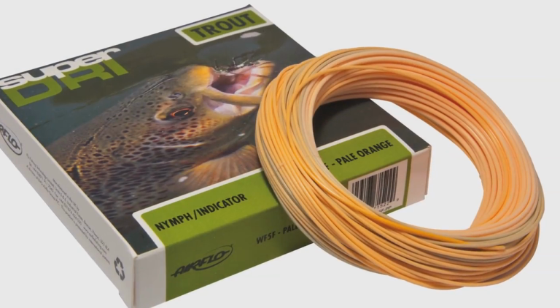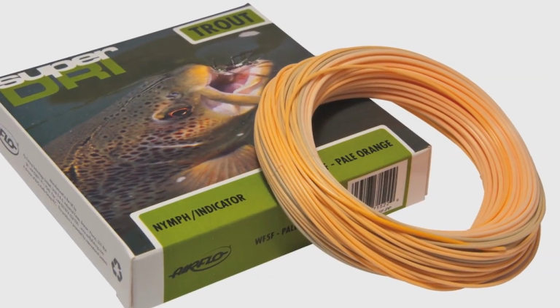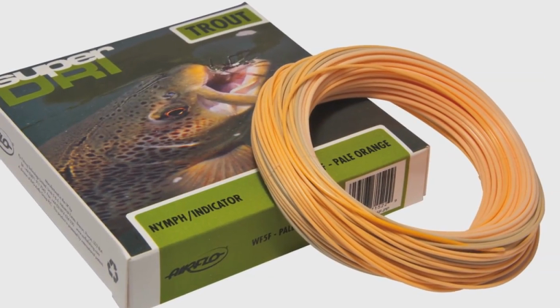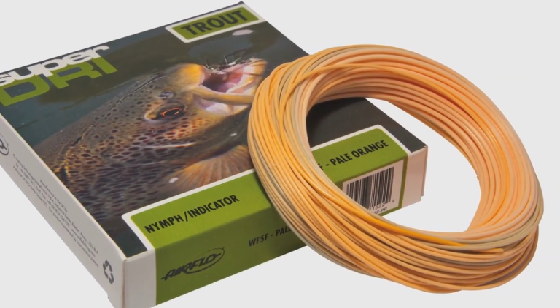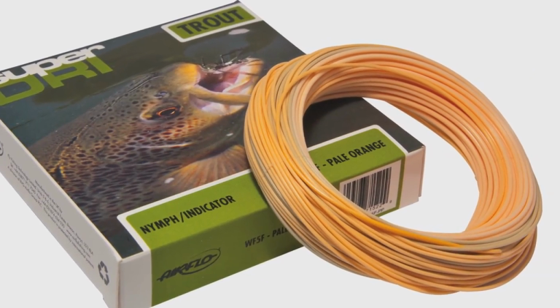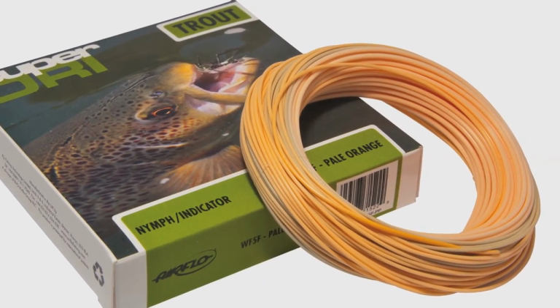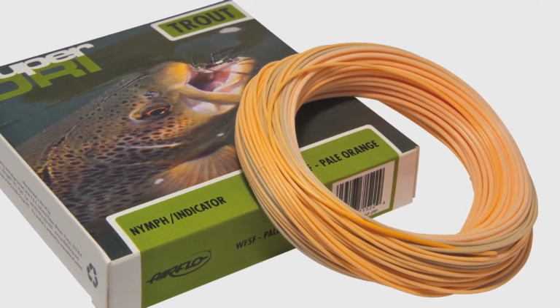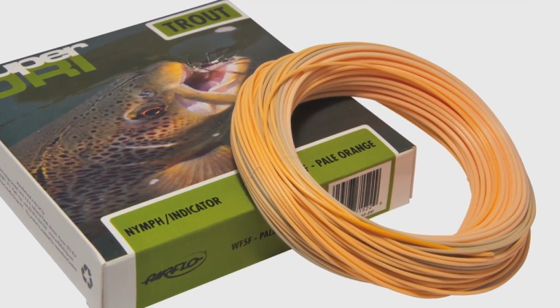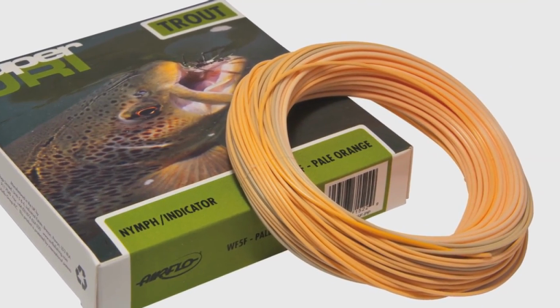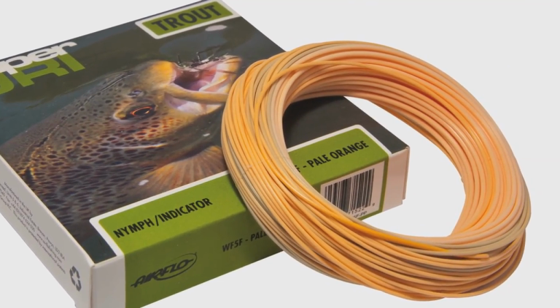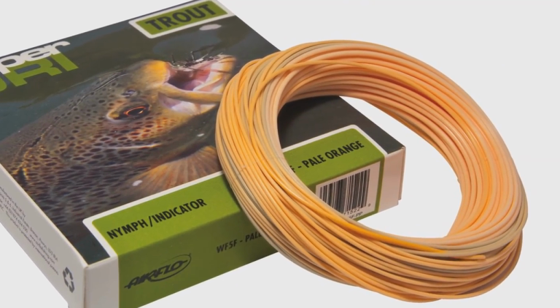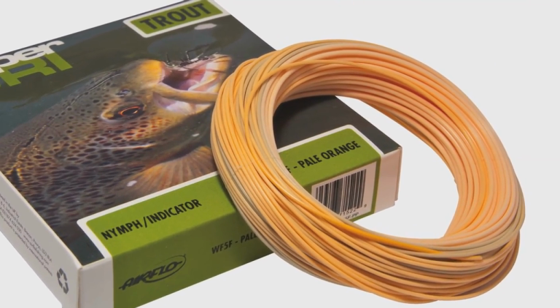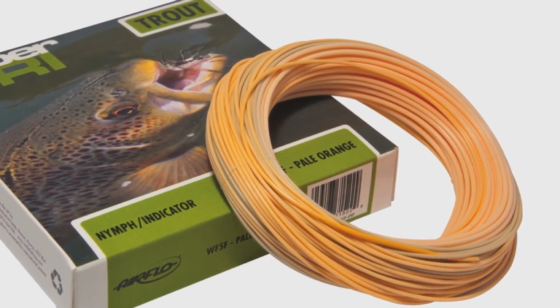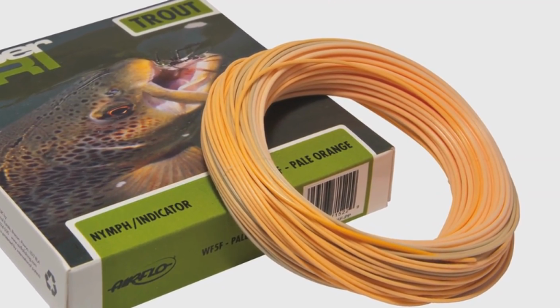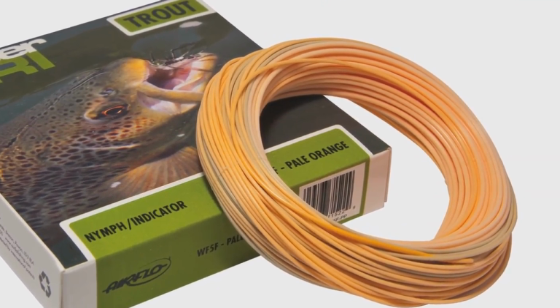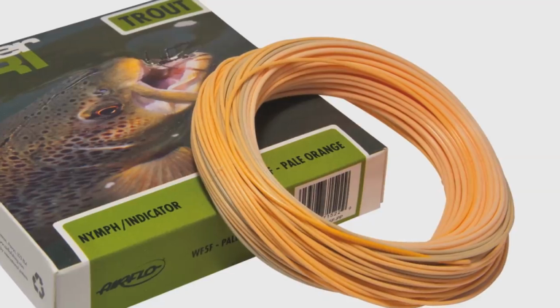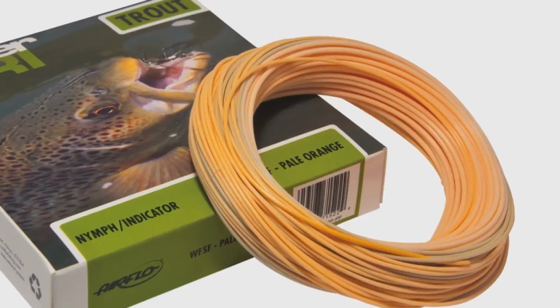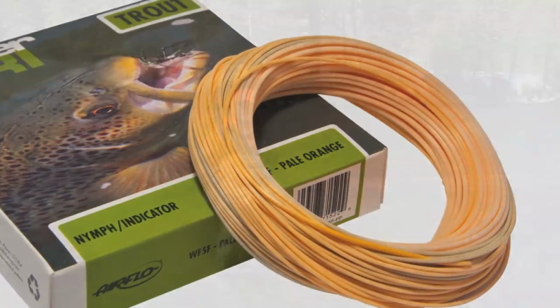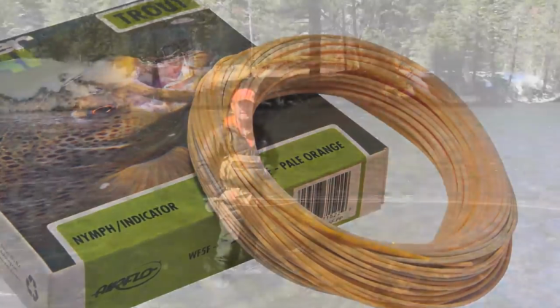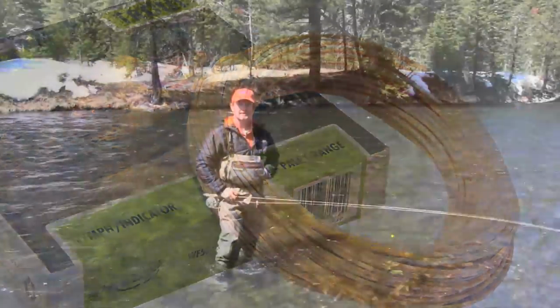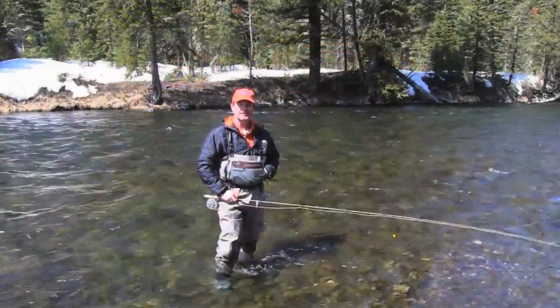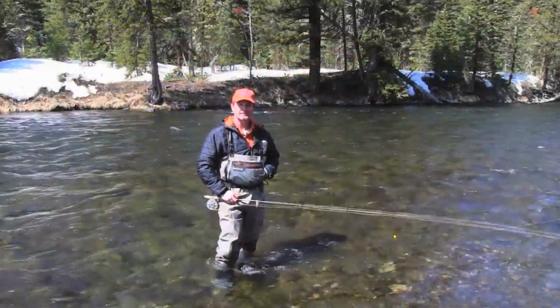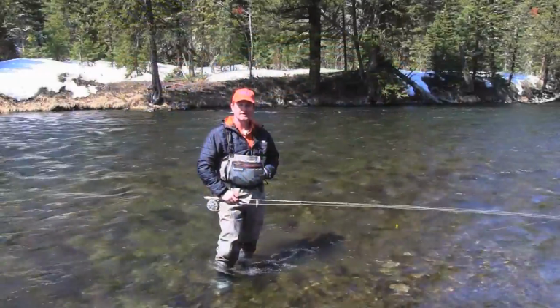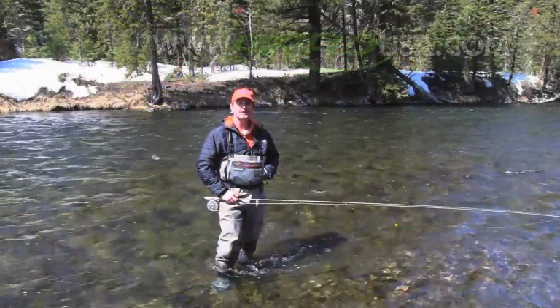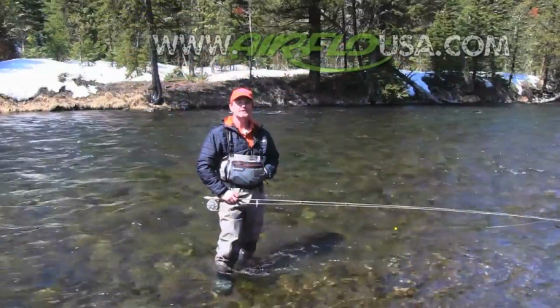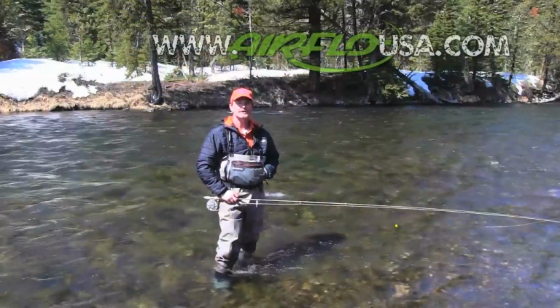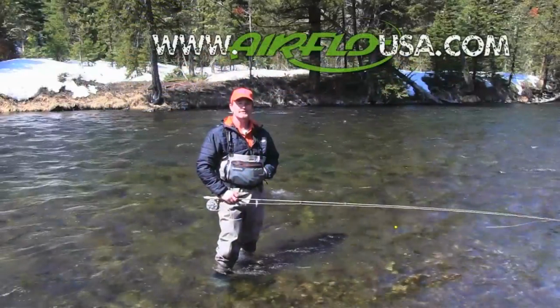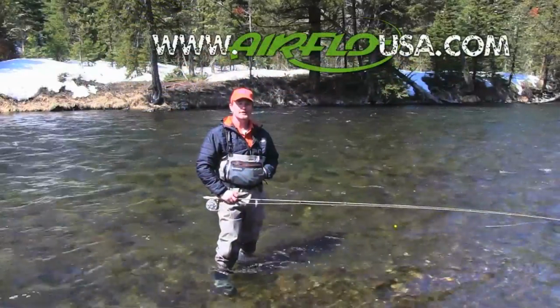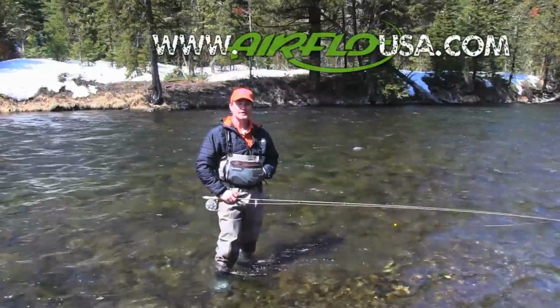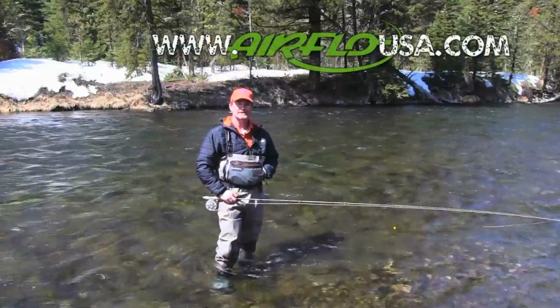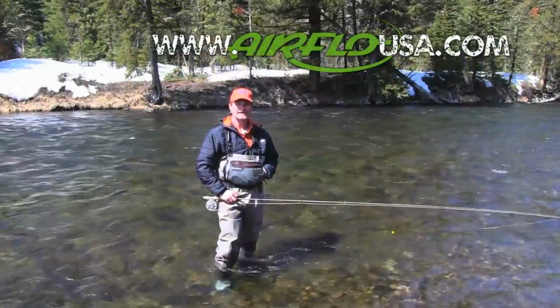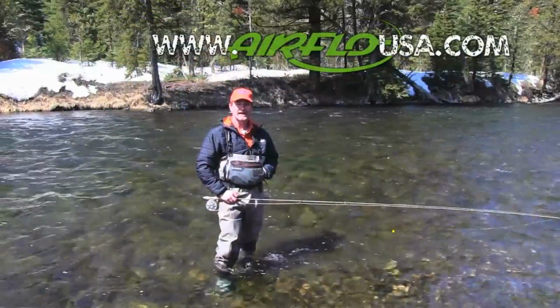For more information on the Nymph Indicator line or the other lines I design with Airflow, go to AirflowUSA.com.